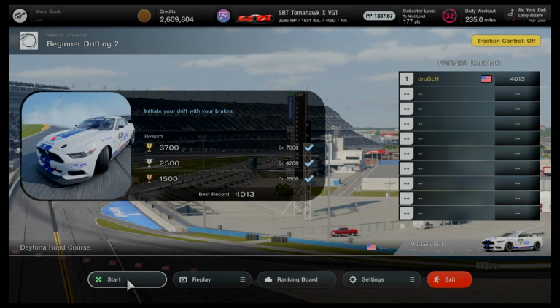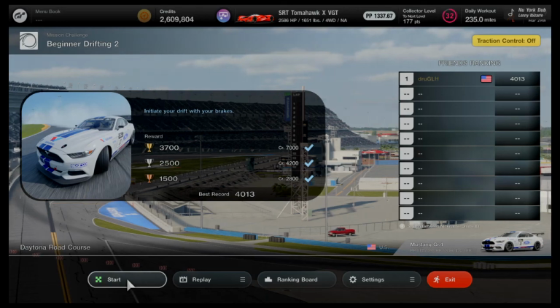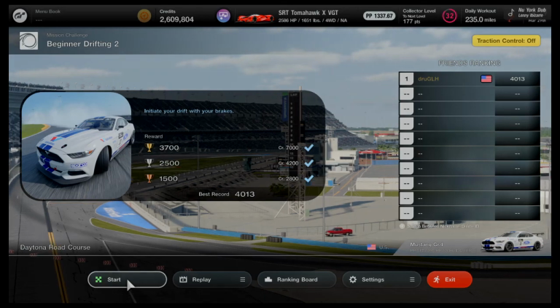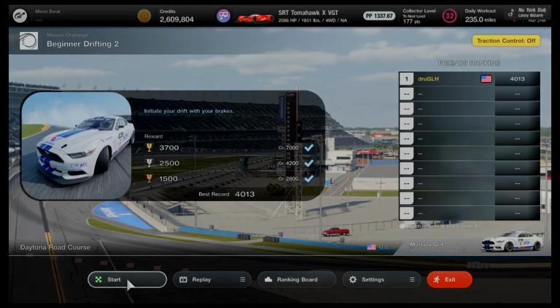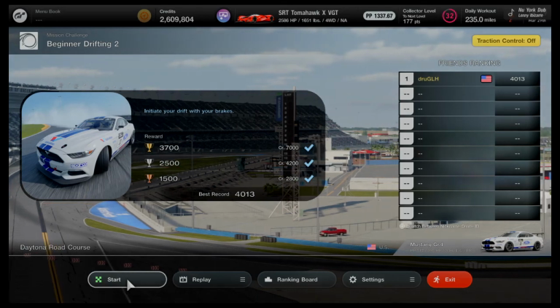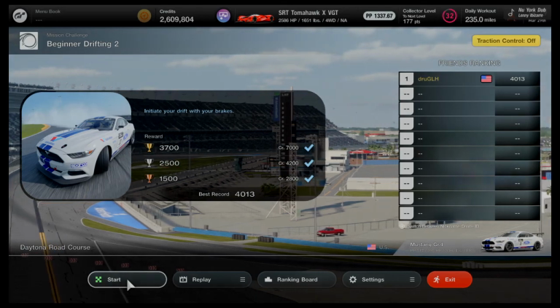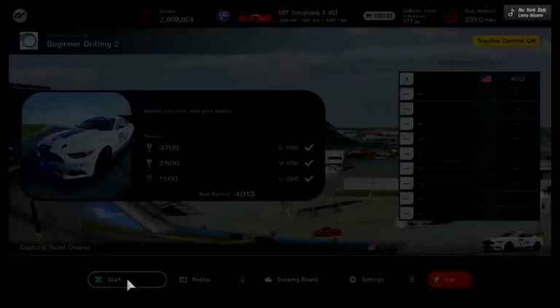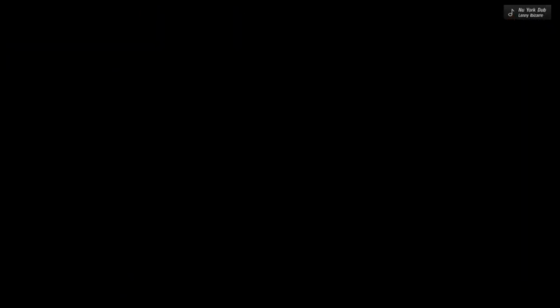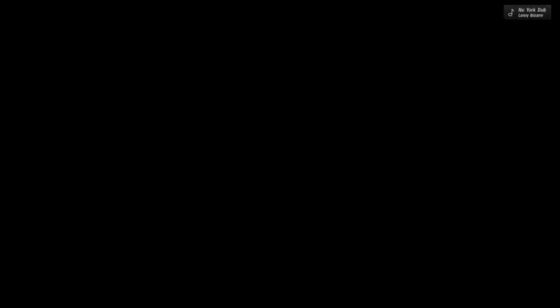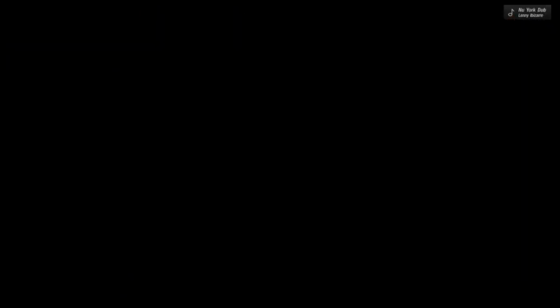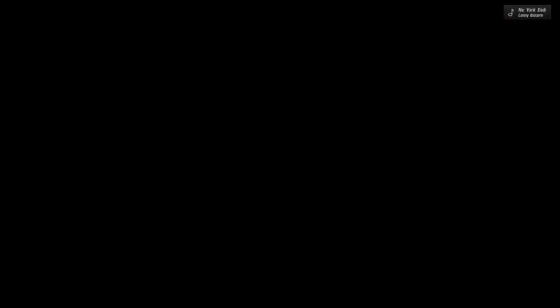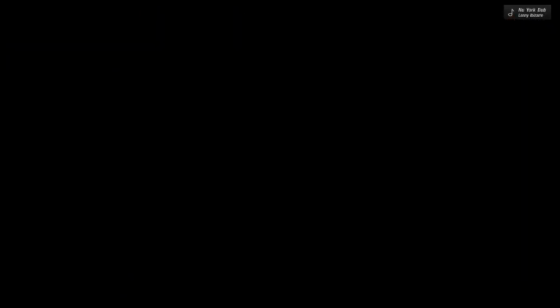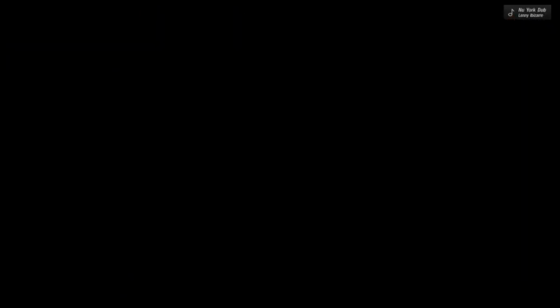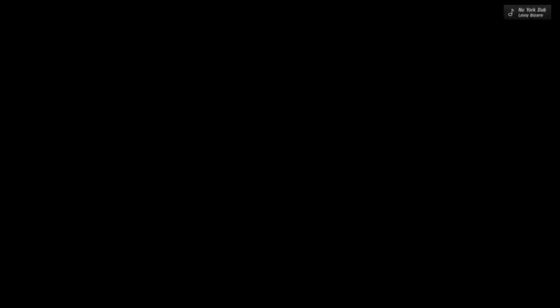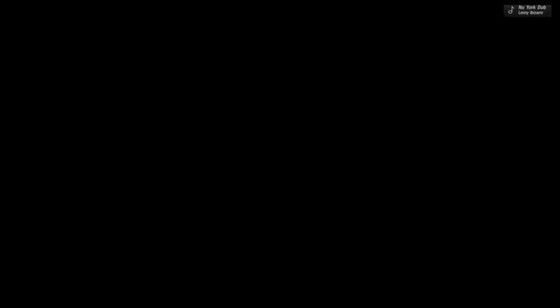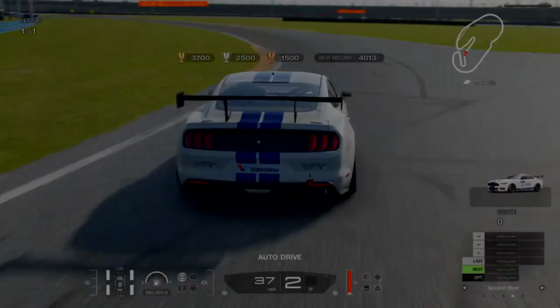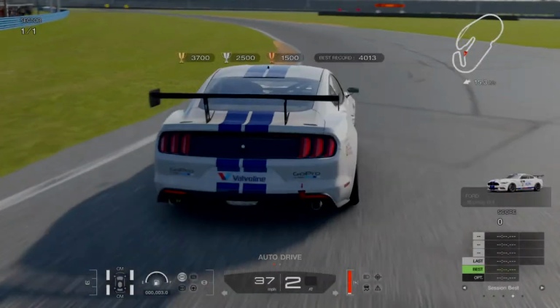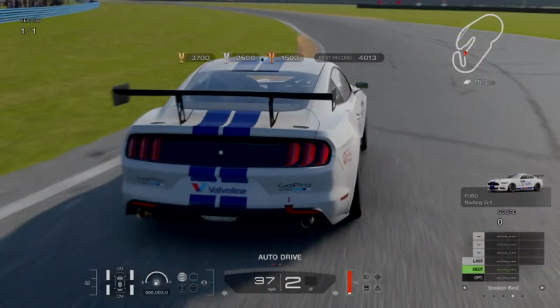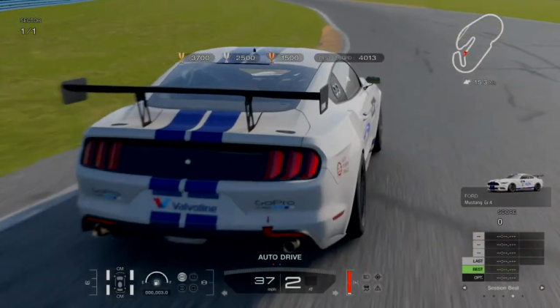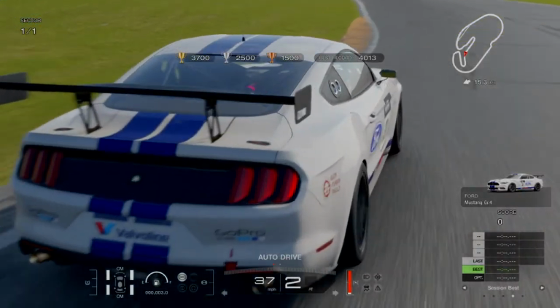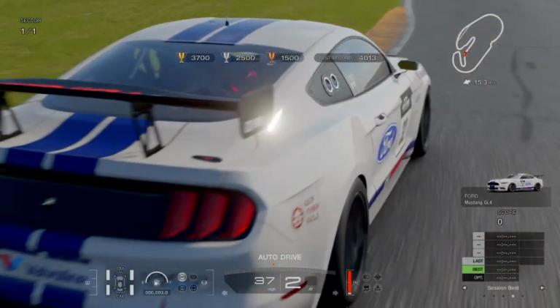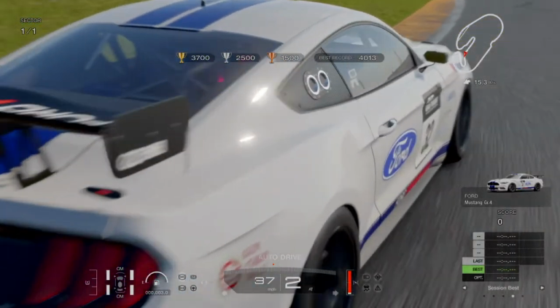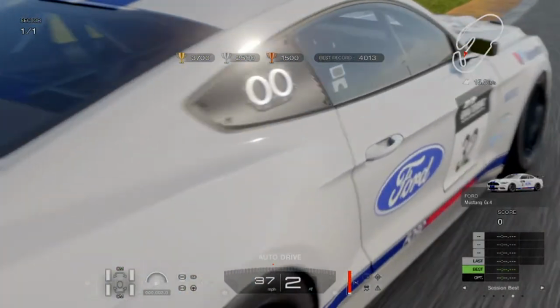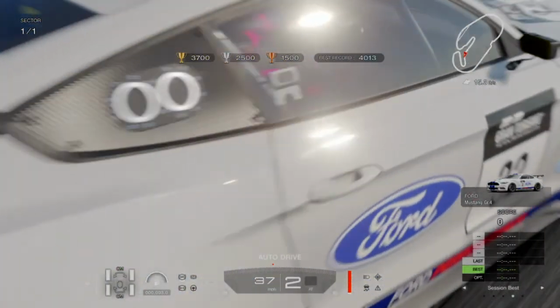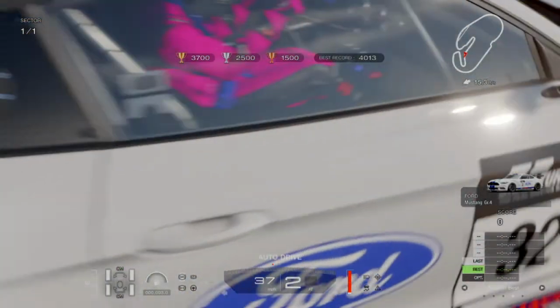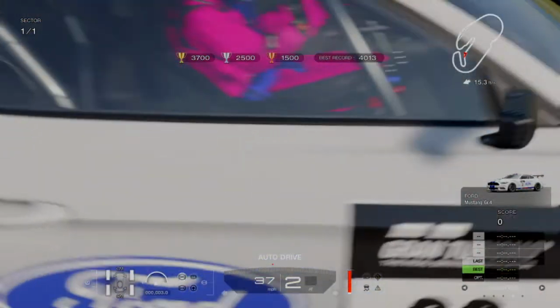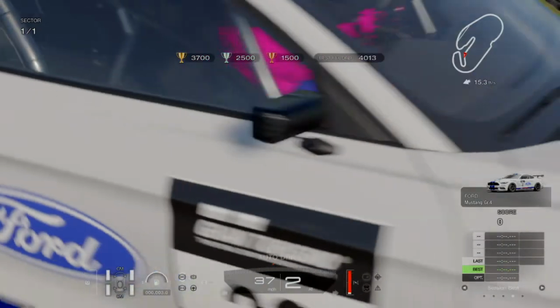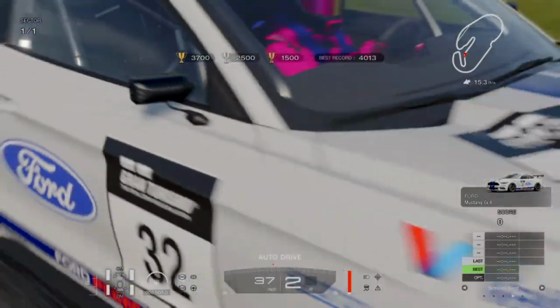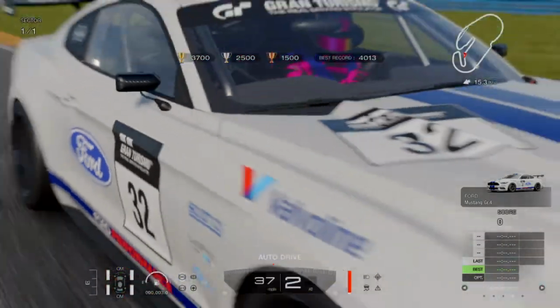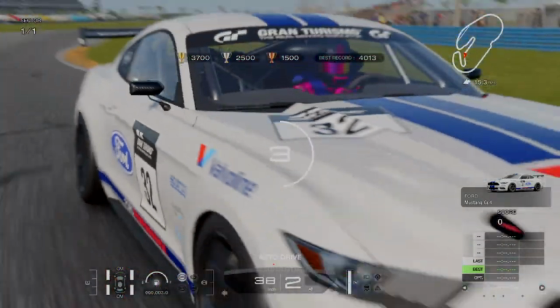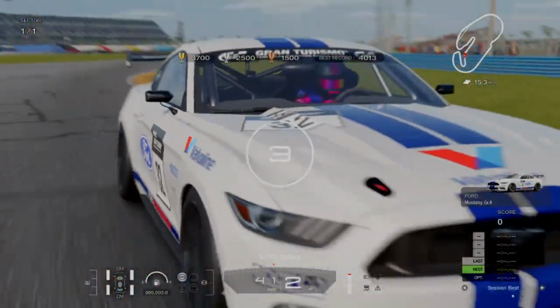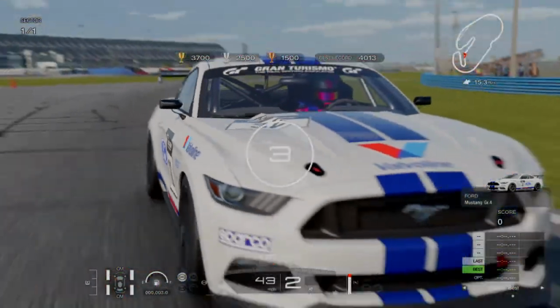Alright, beginner drifting 2. We're just gonna get gold with a little nose flick and handbrake here.